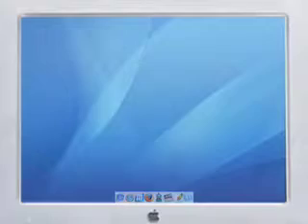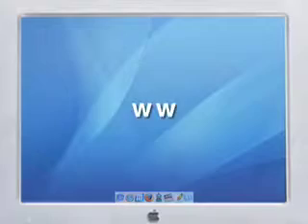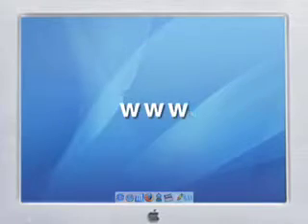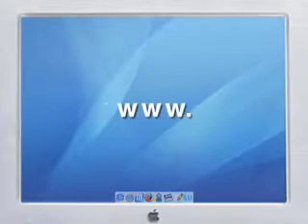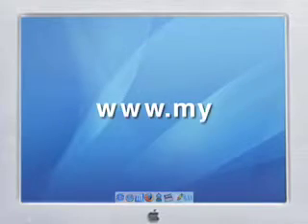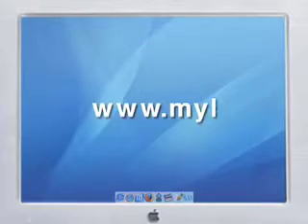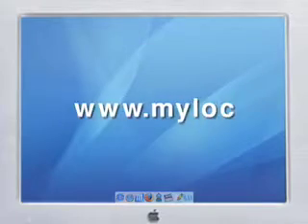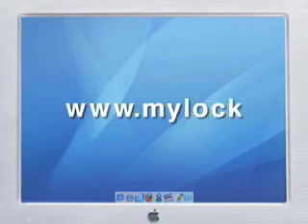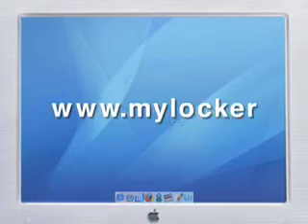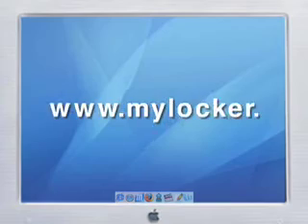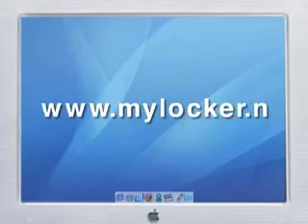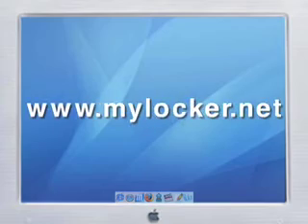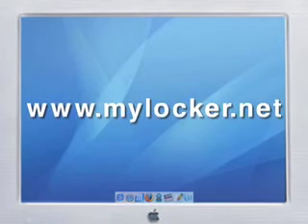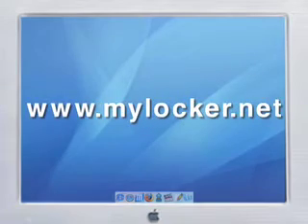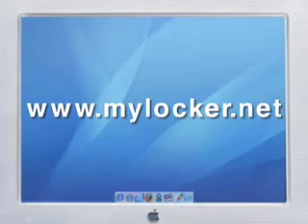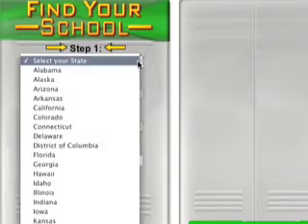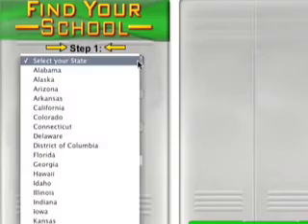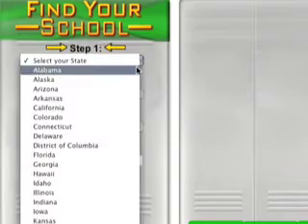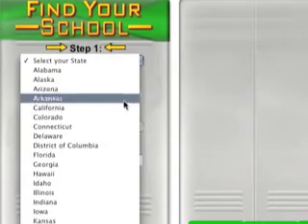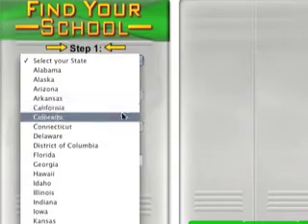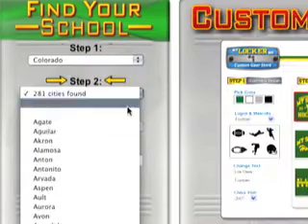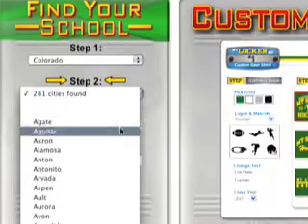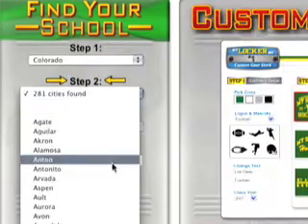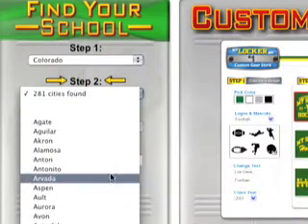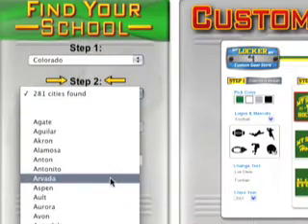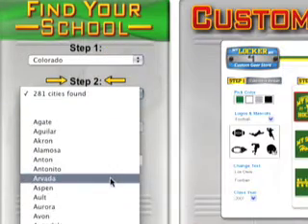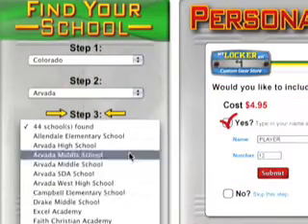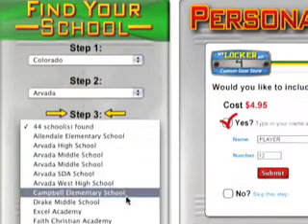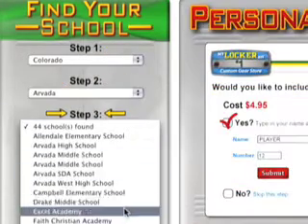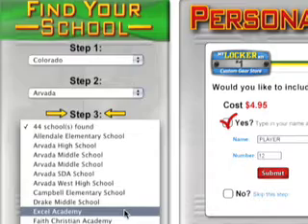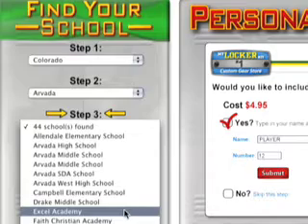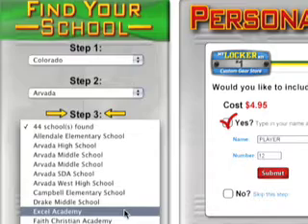Just go to www.MyLocker.net, select your state, select your city, and then select your school.